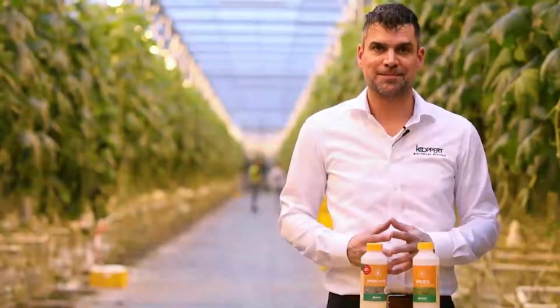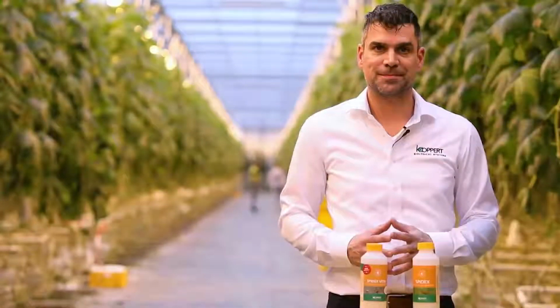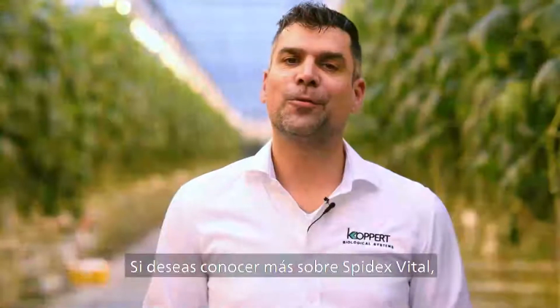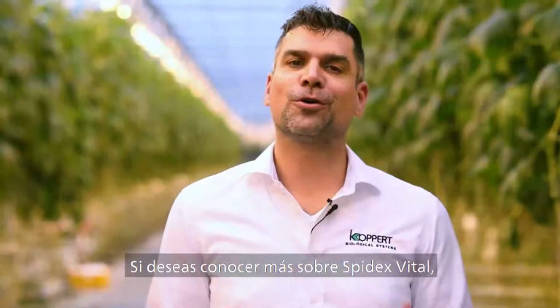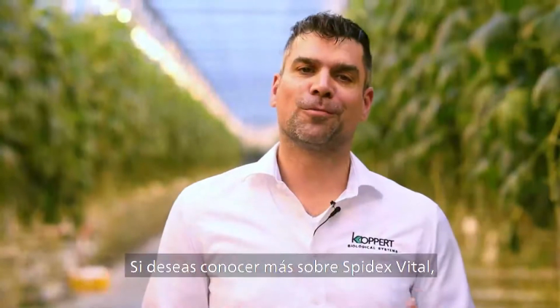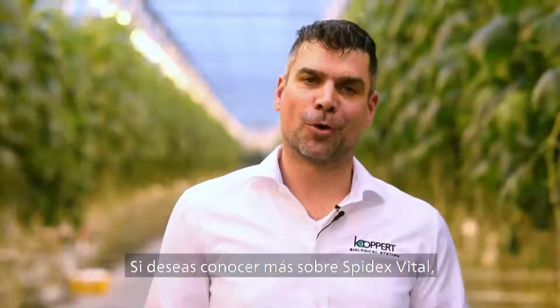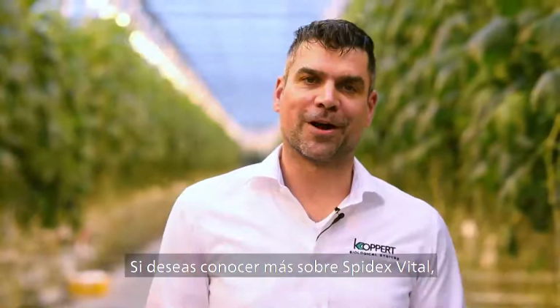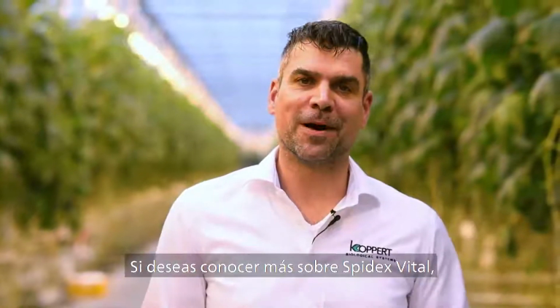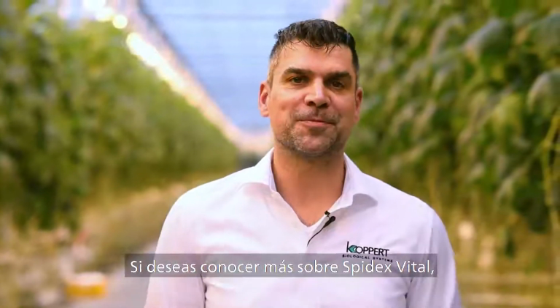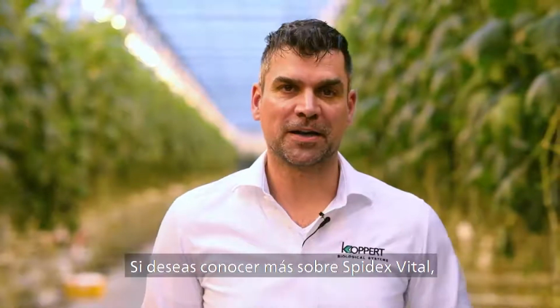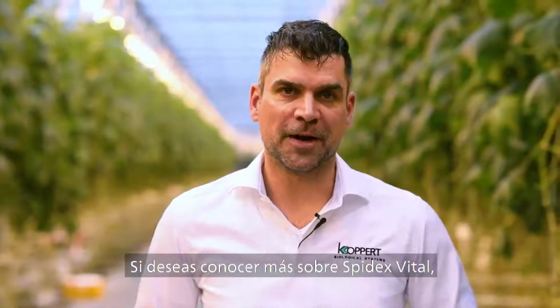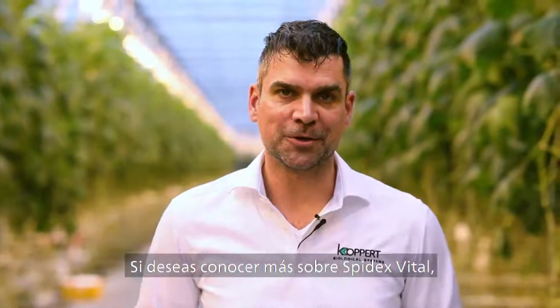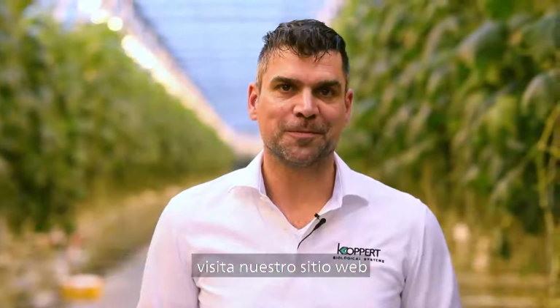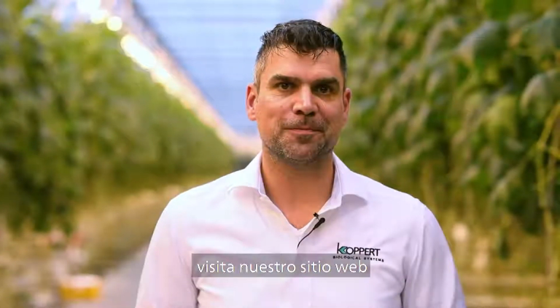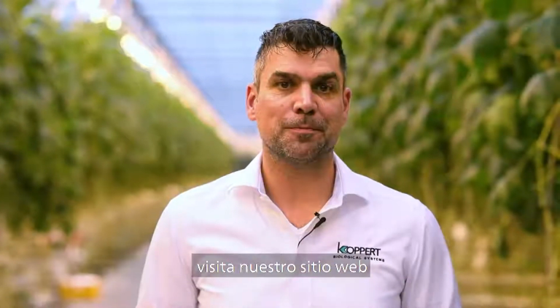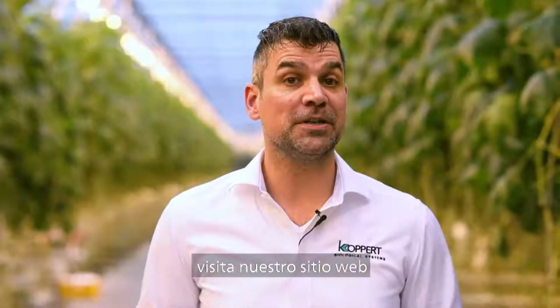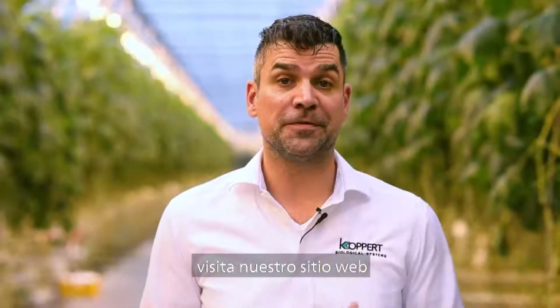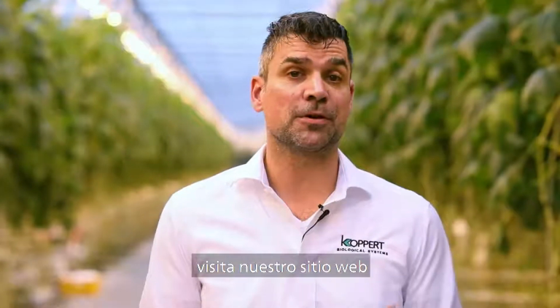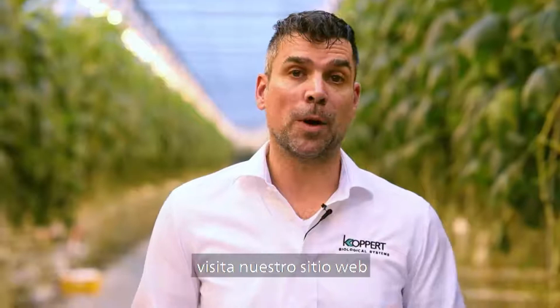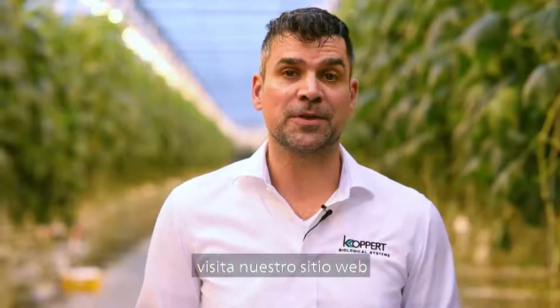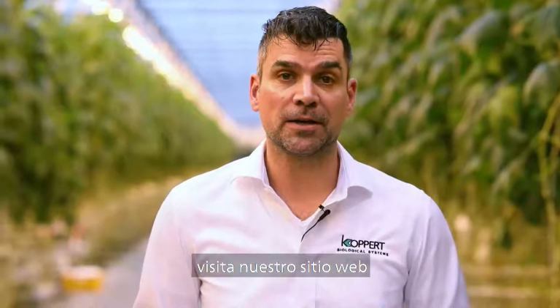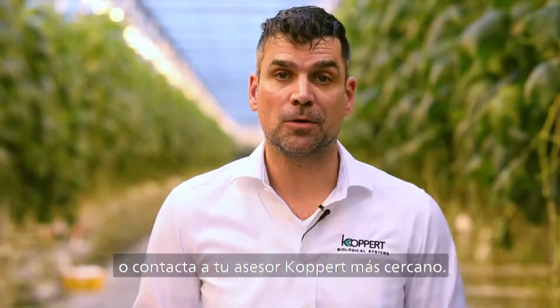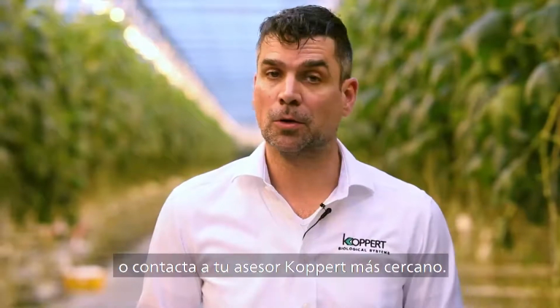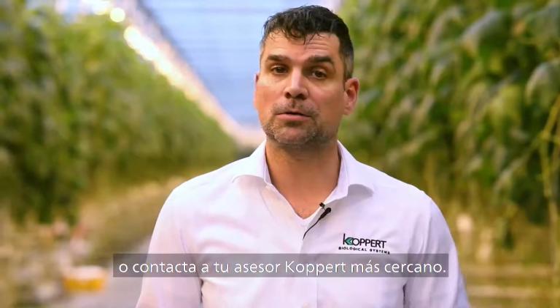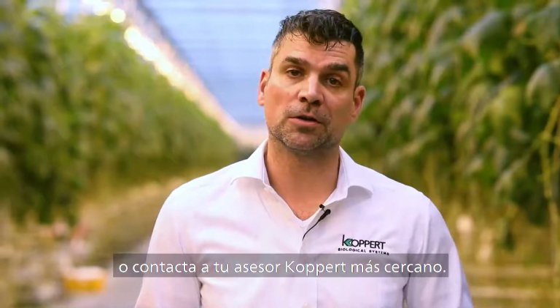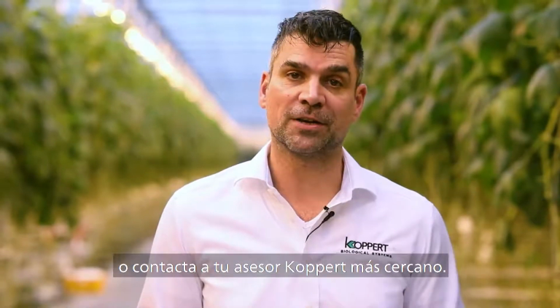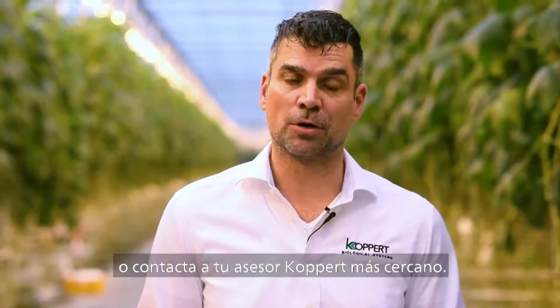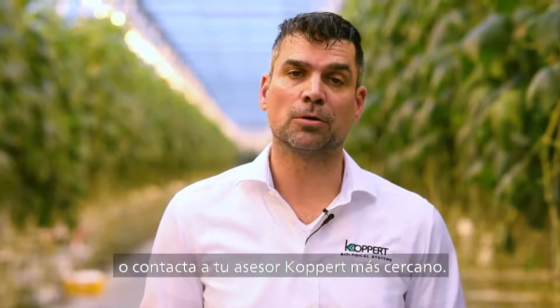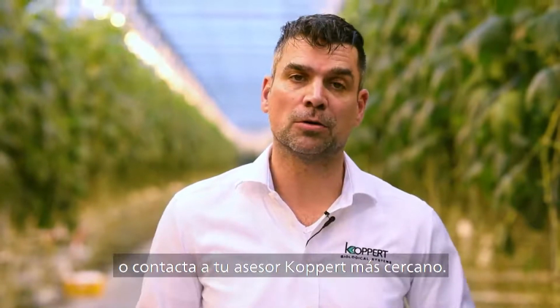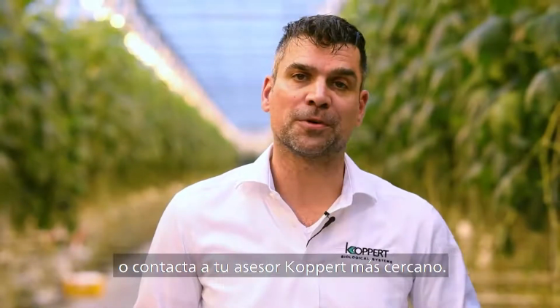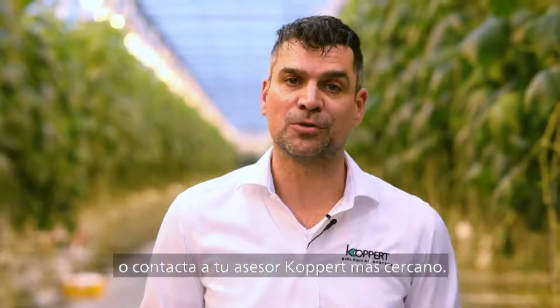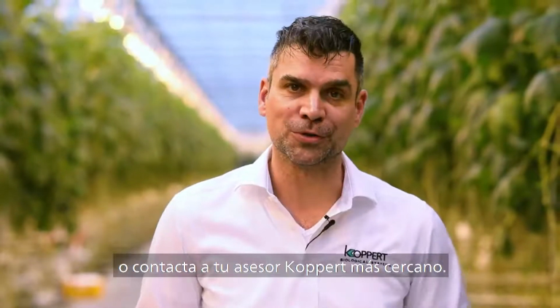If you want to learn more about Spydex Vital, please visit our website or contact your local crop consultant.